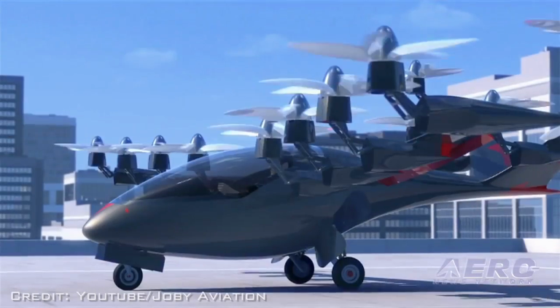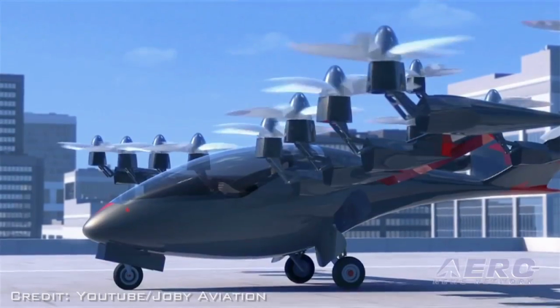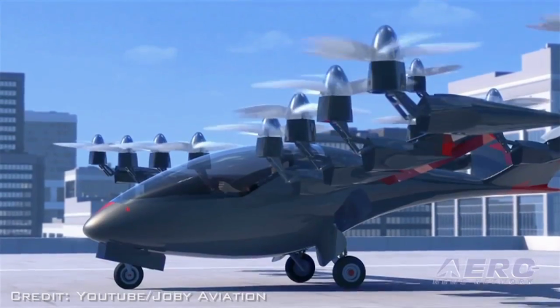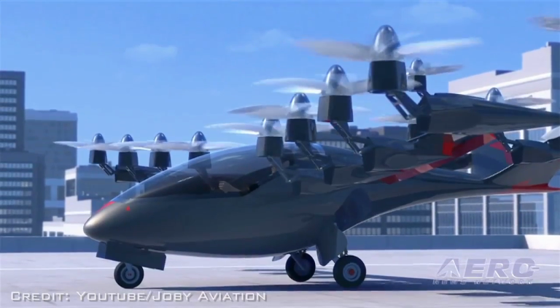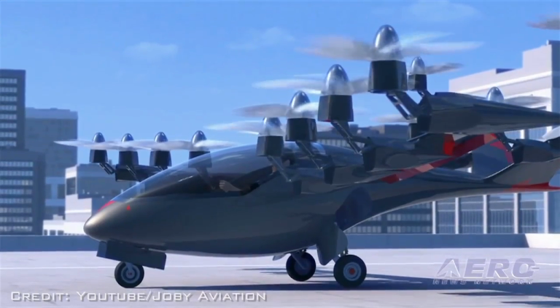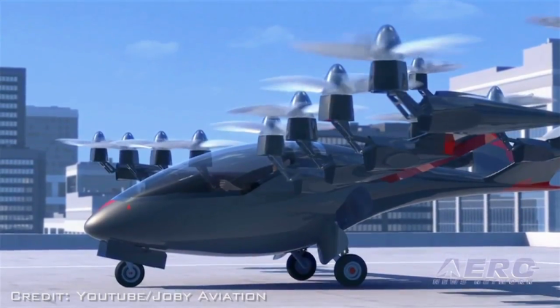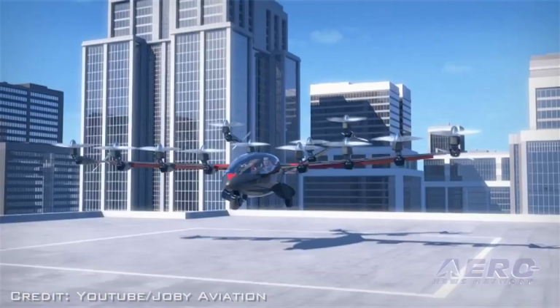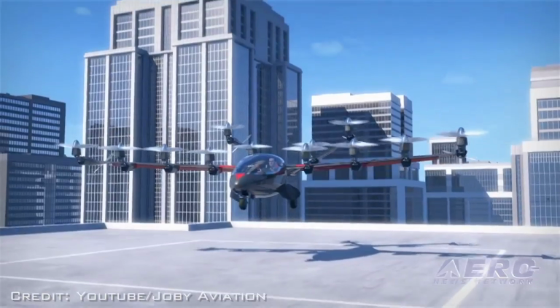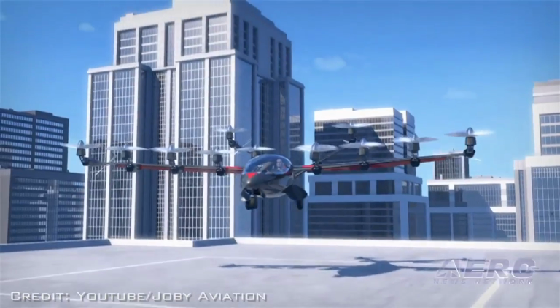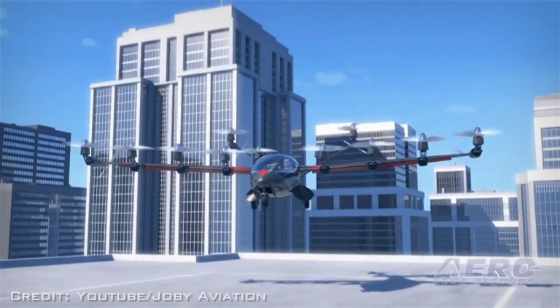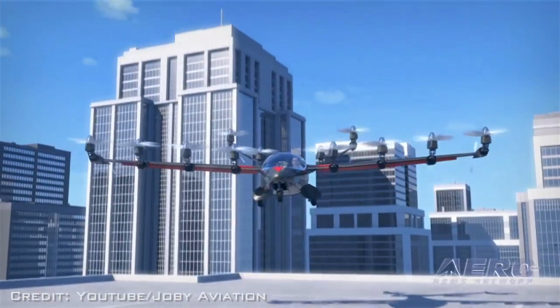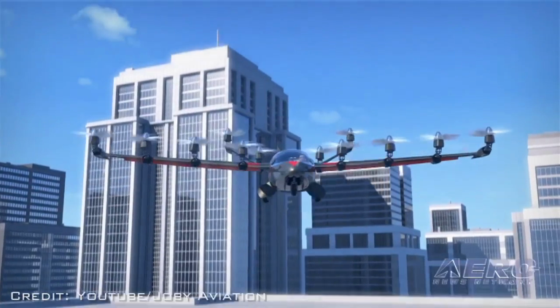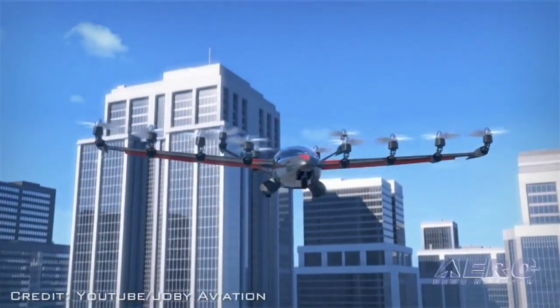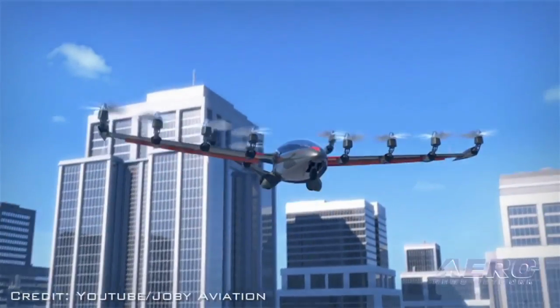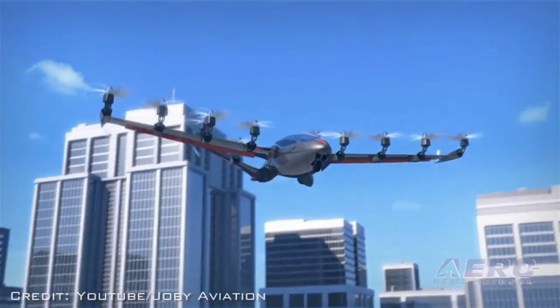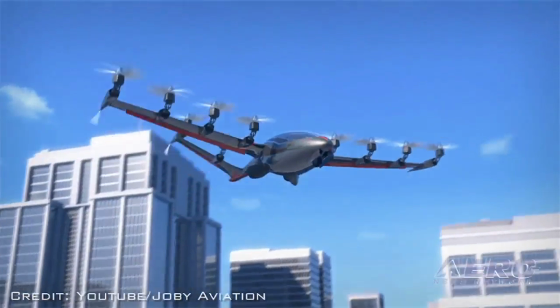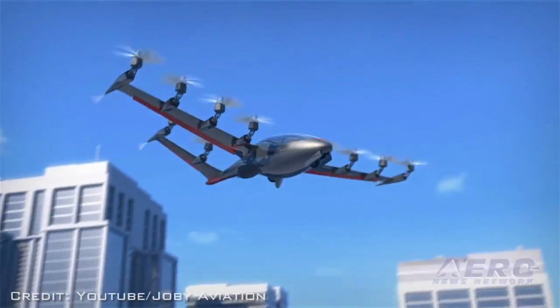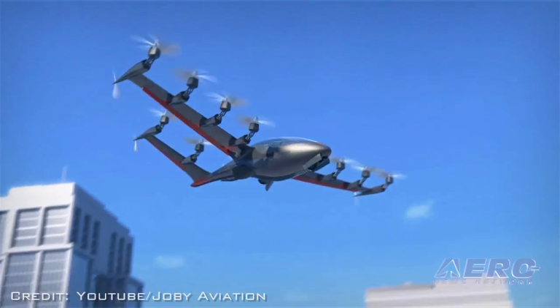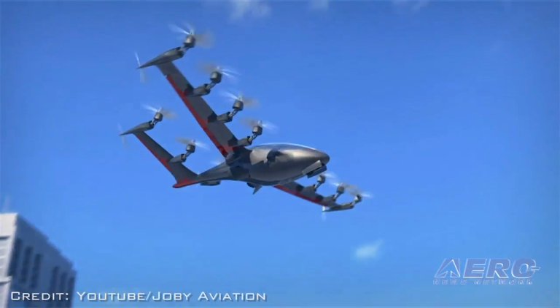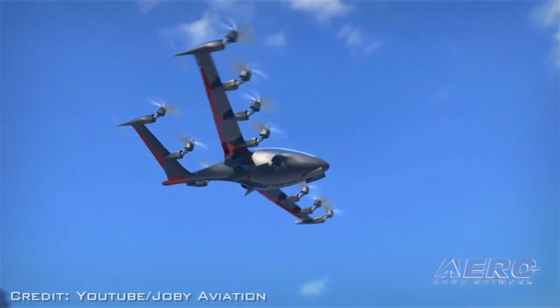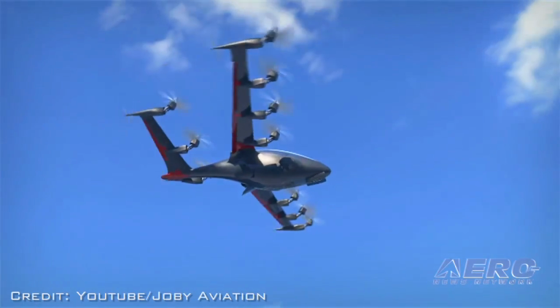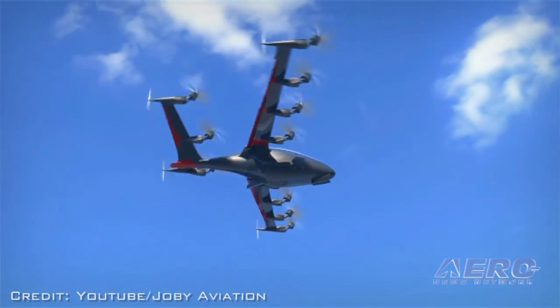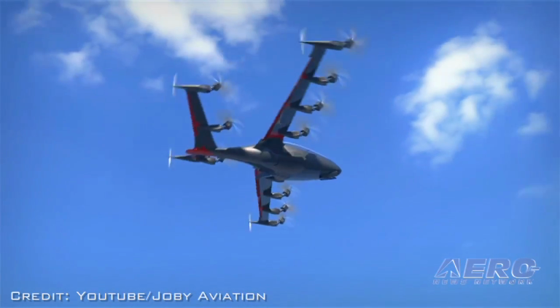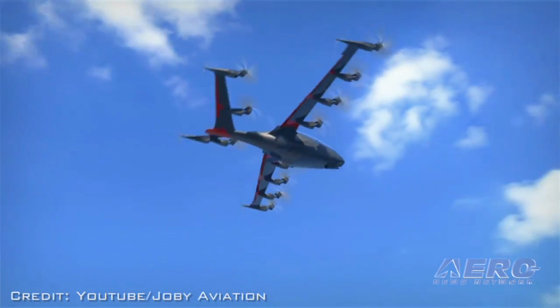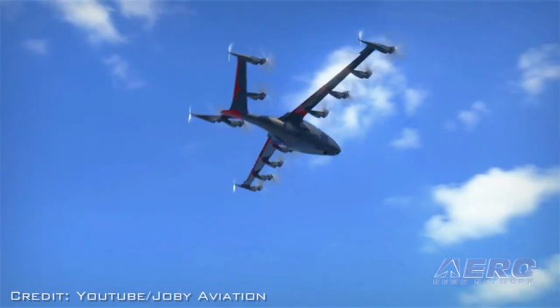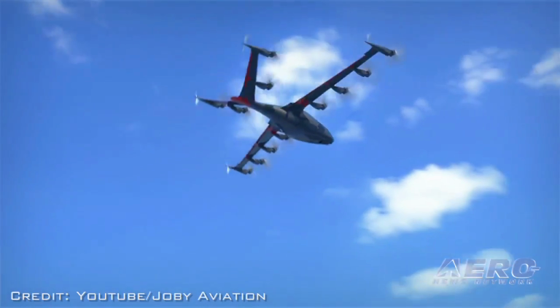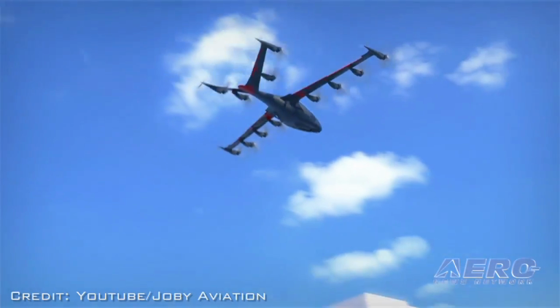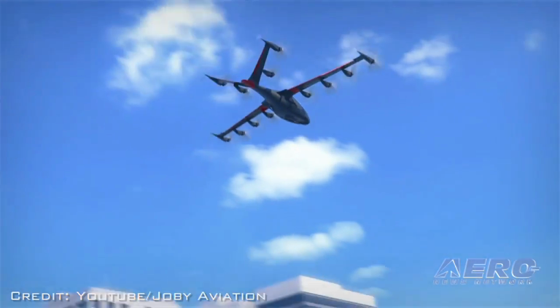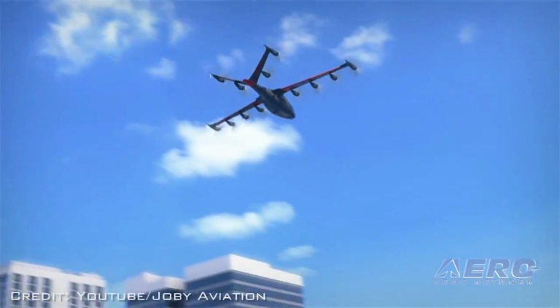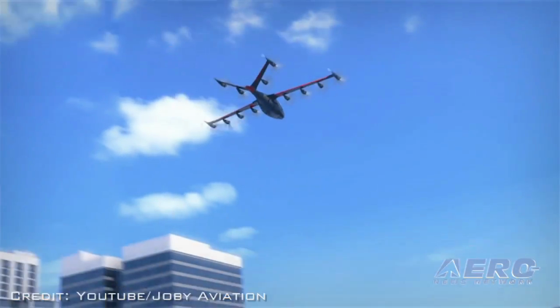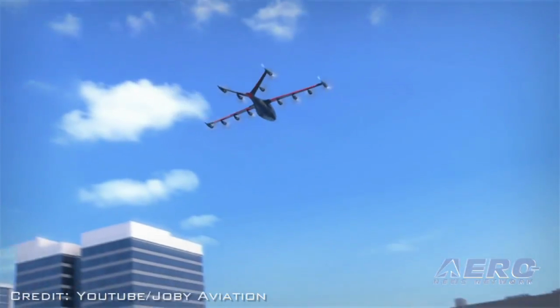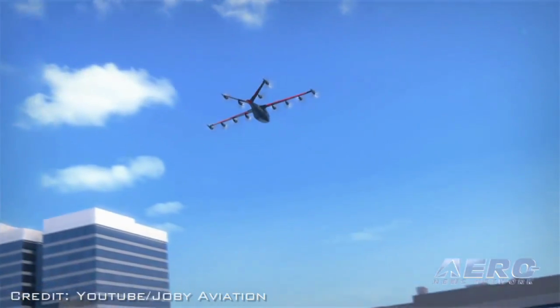If you go to our website — Joby, J-O-B-Y dot aero — you can check it out. We have a YouTube video of what we believe that looks like.